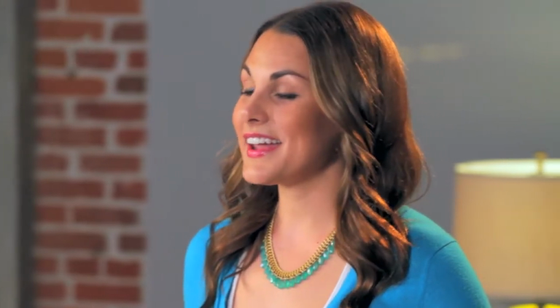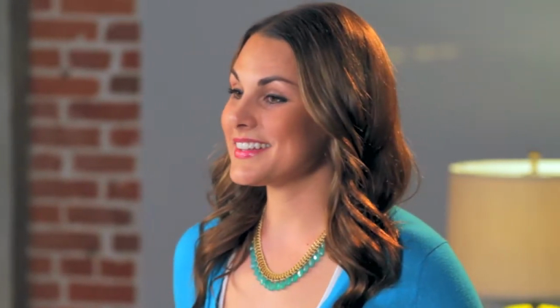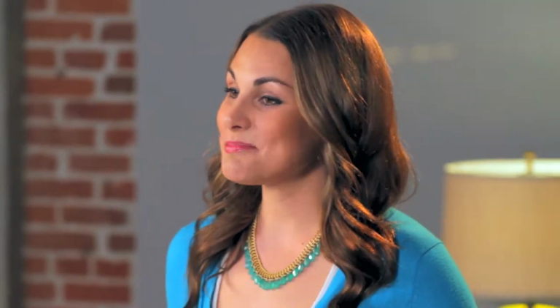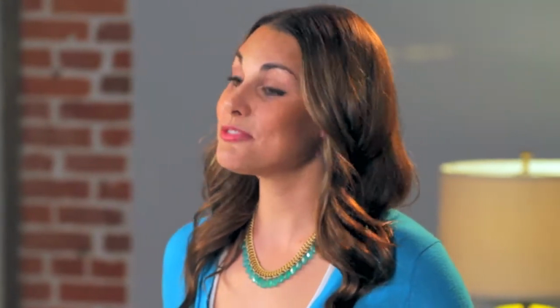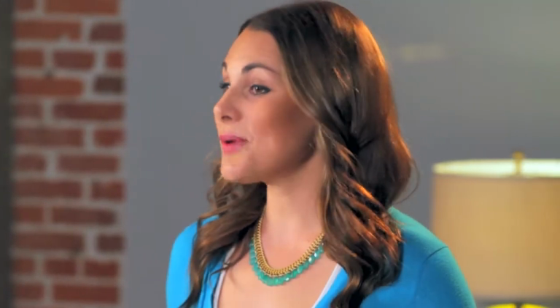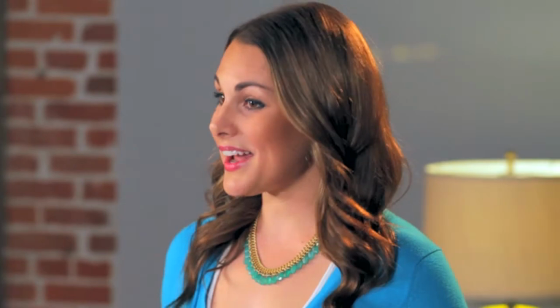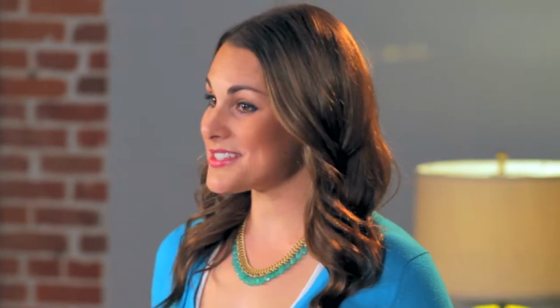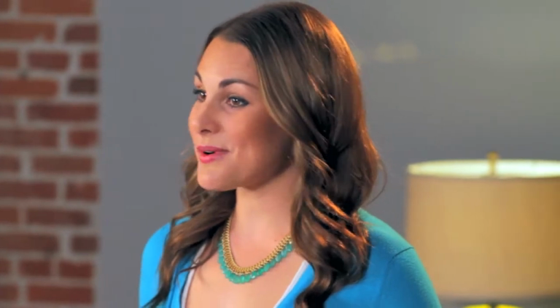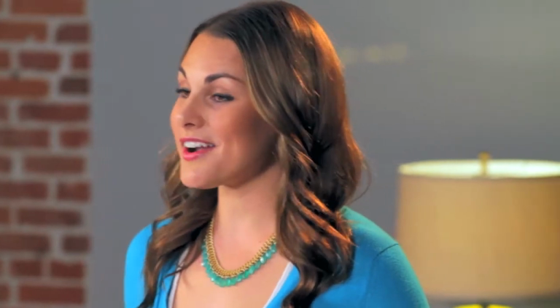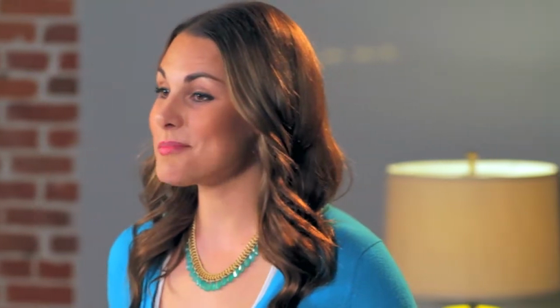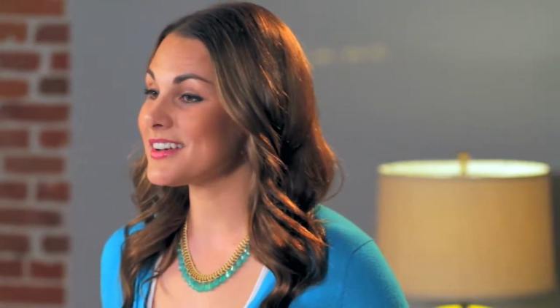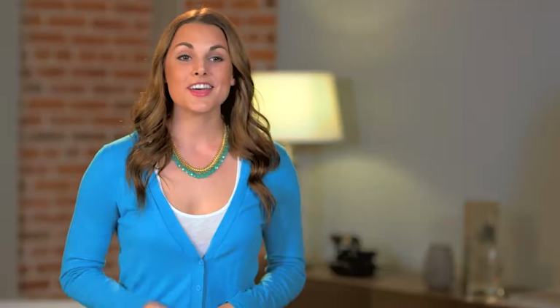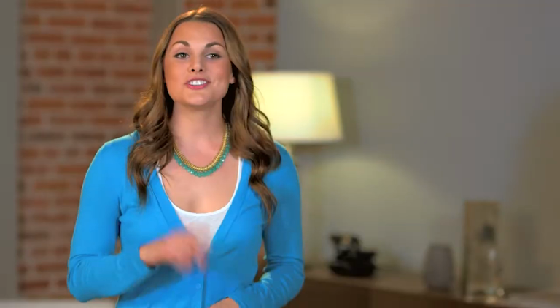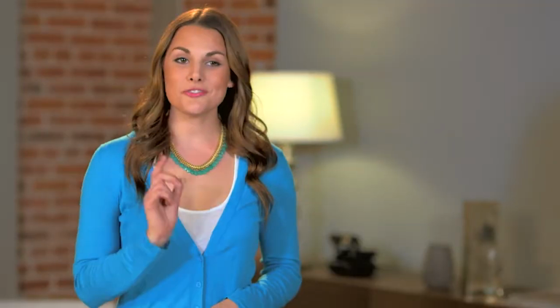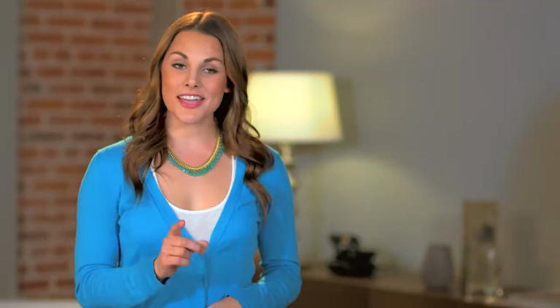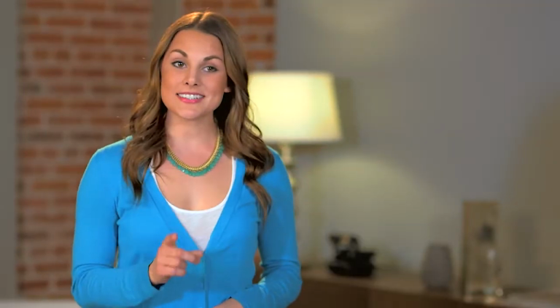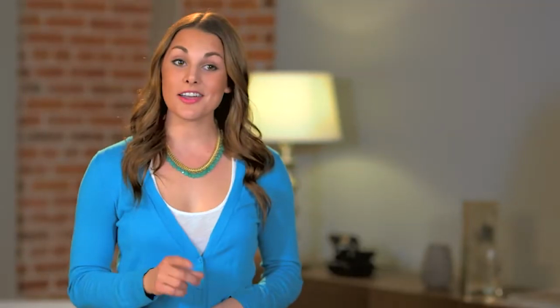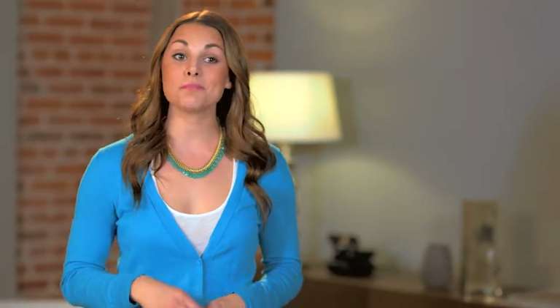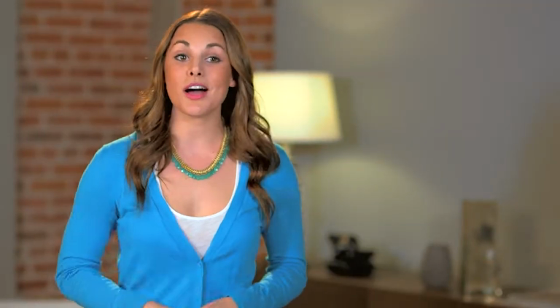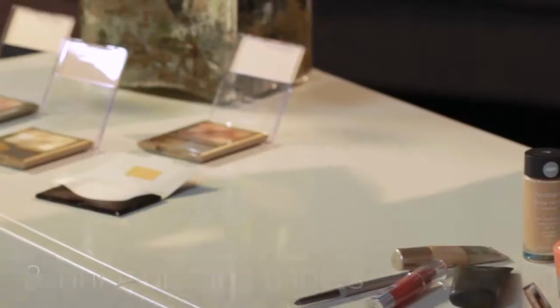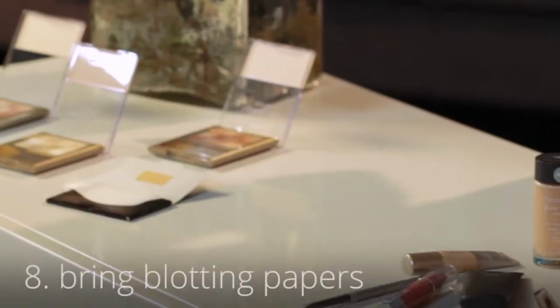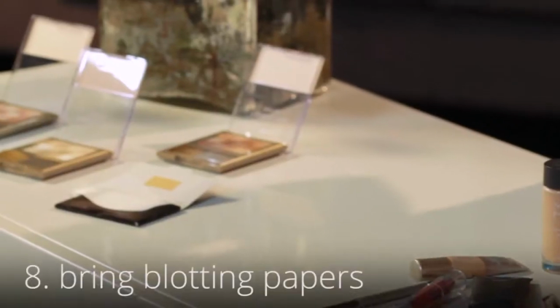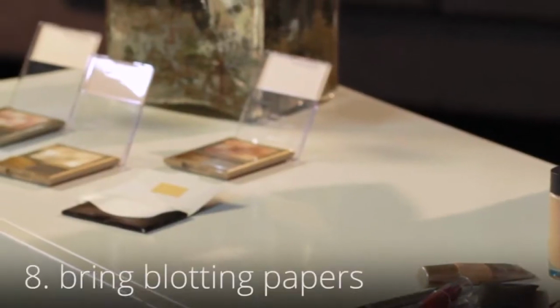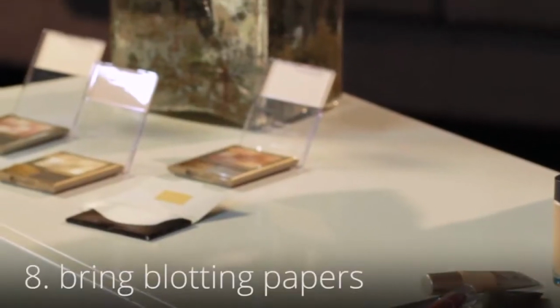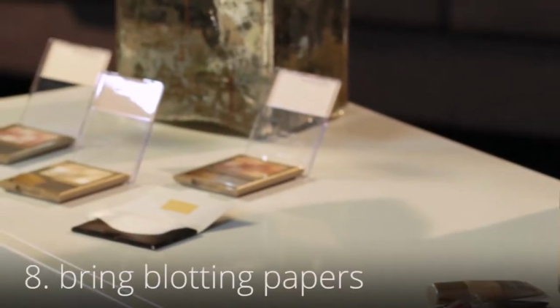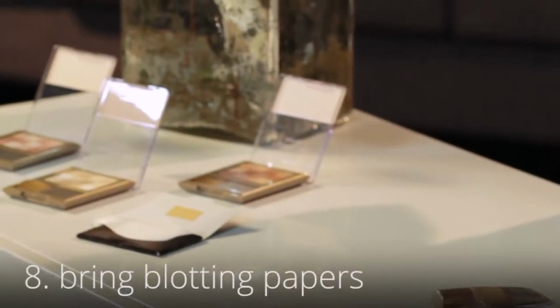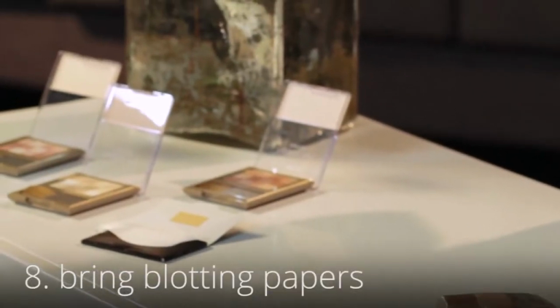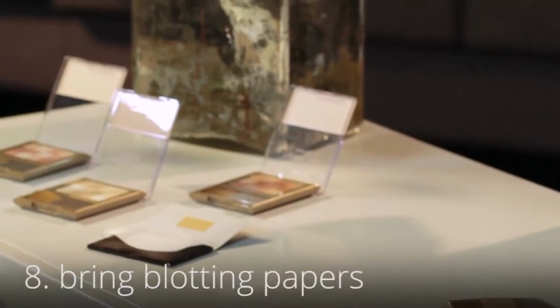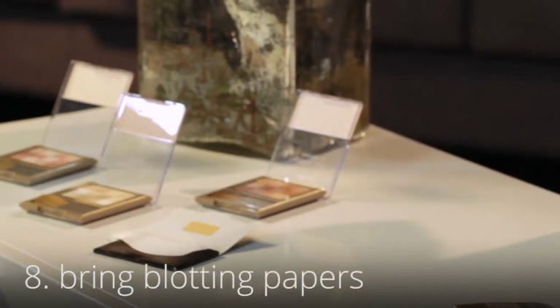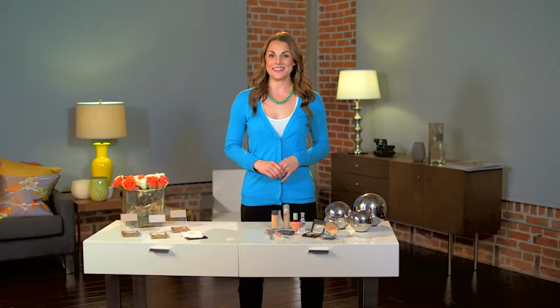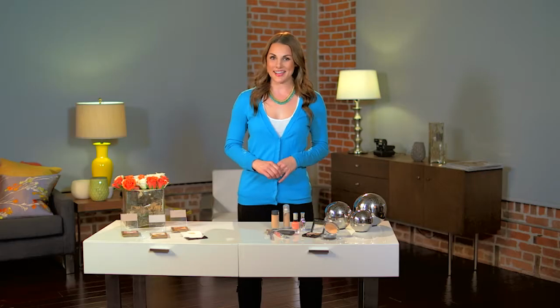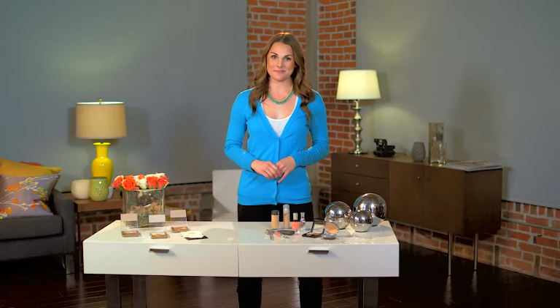Finally, before you head out to the red carpet, don't forget to carry blotting papers that you can whip out at any time.